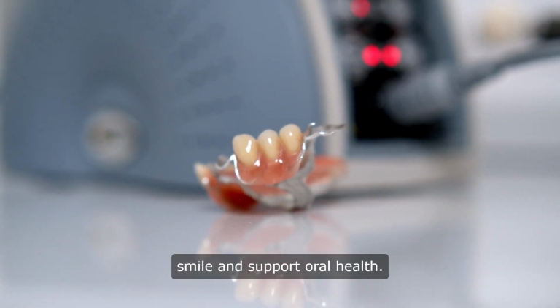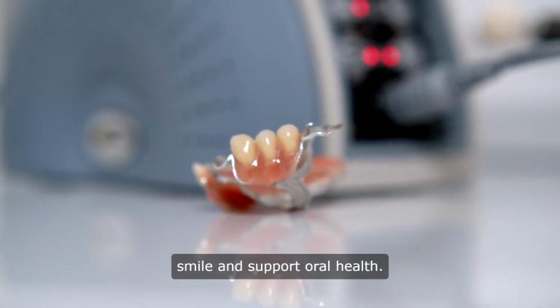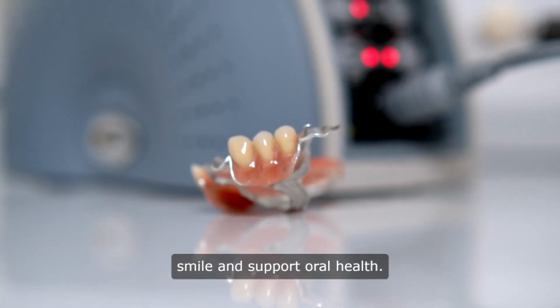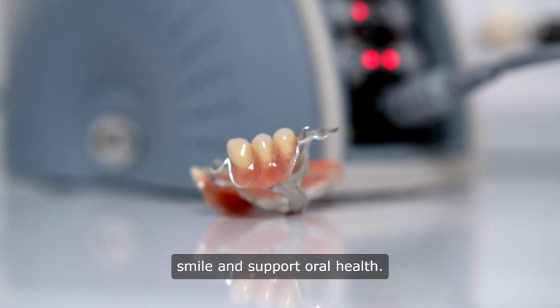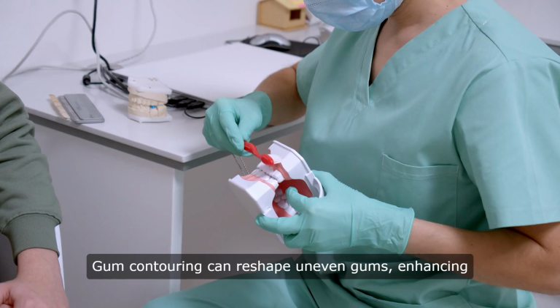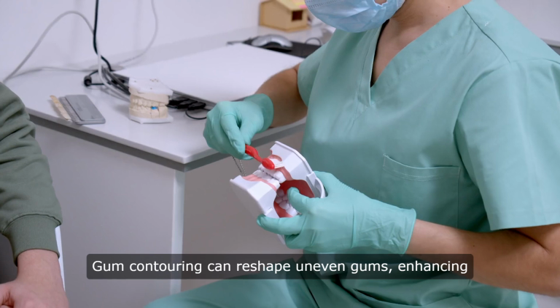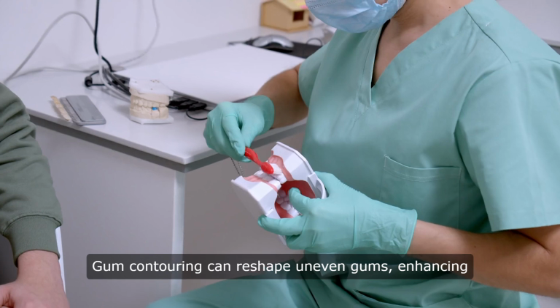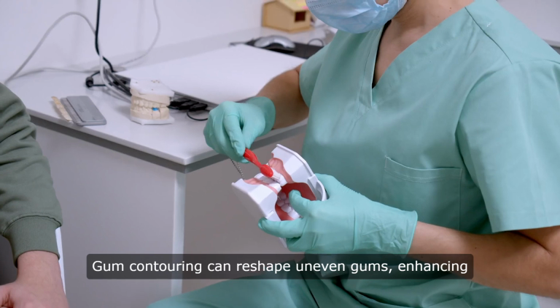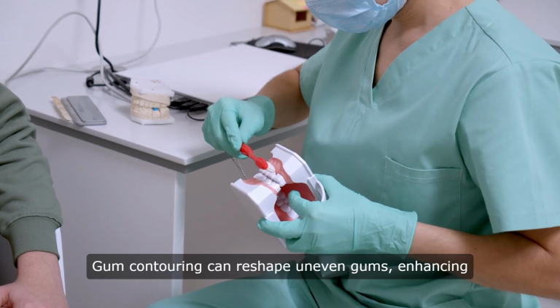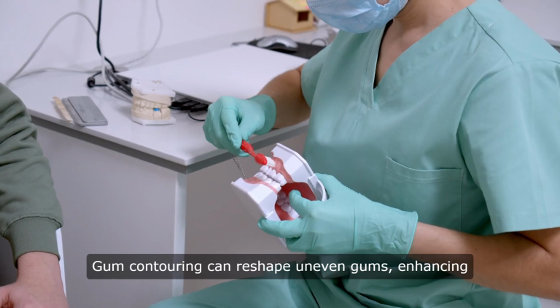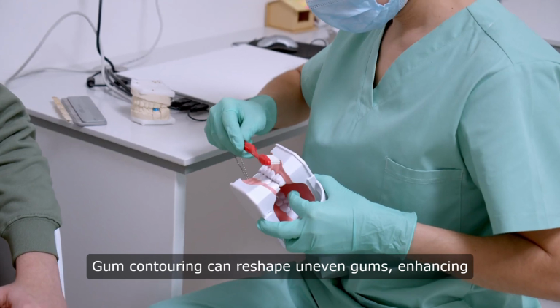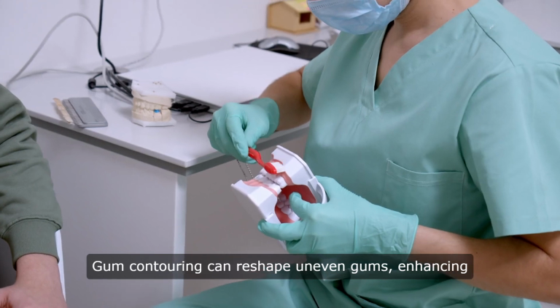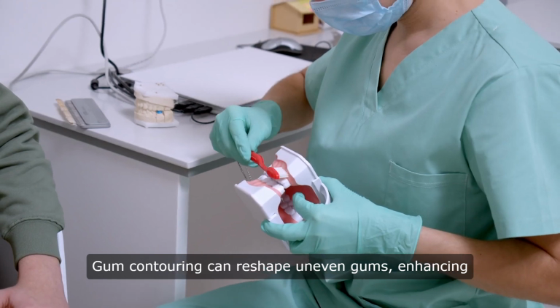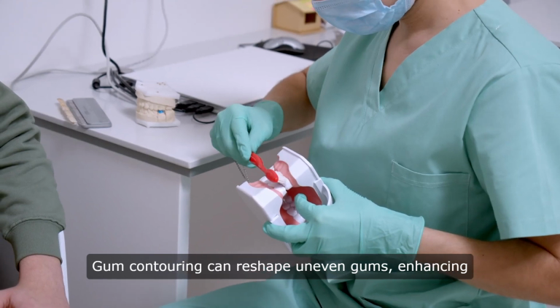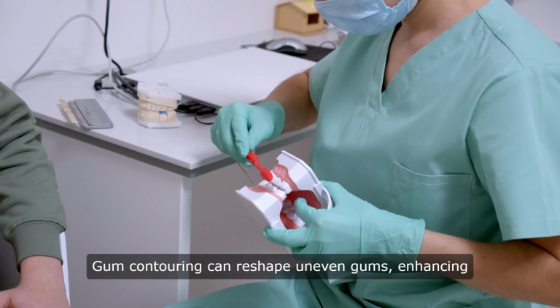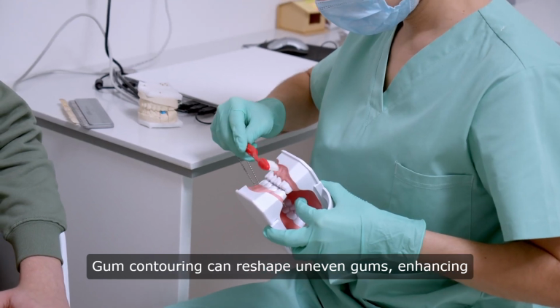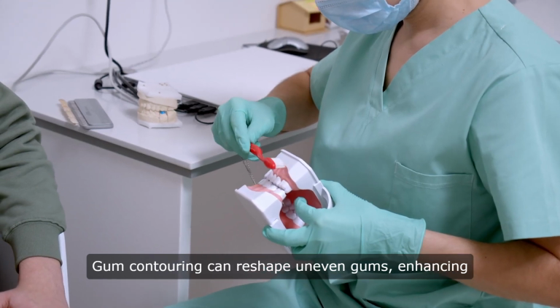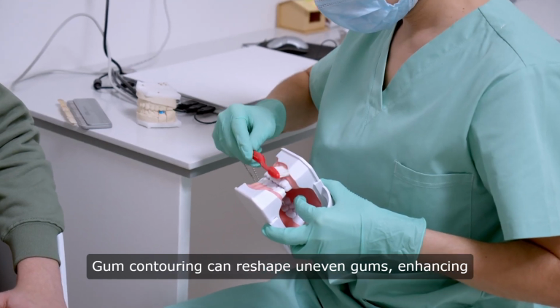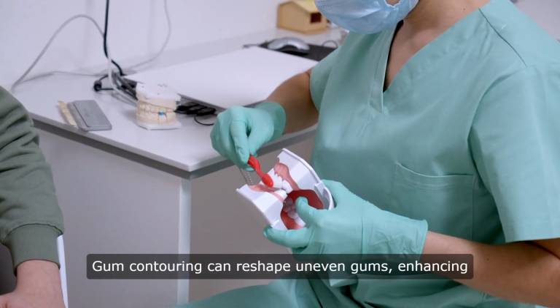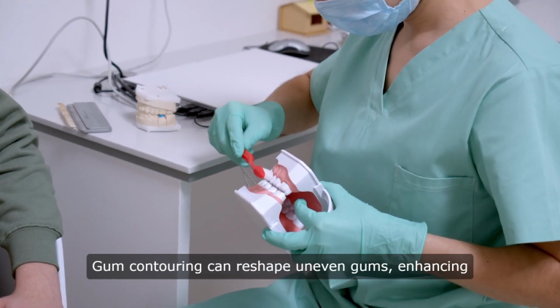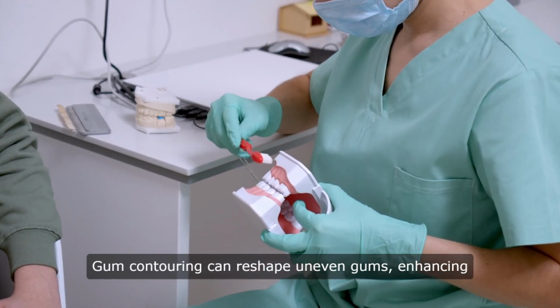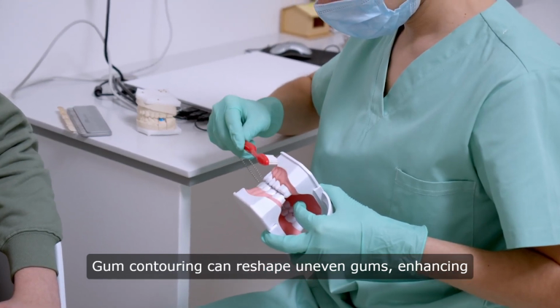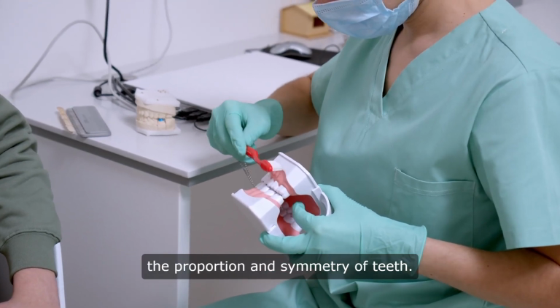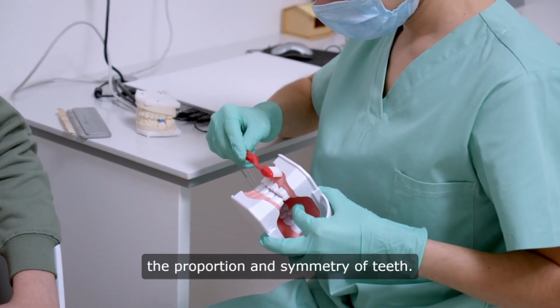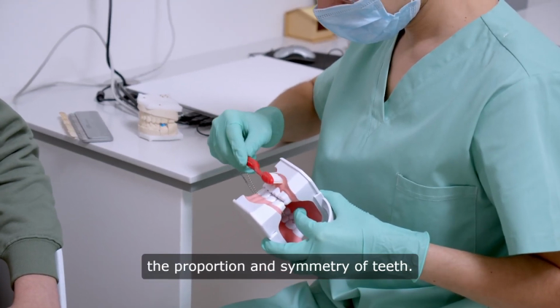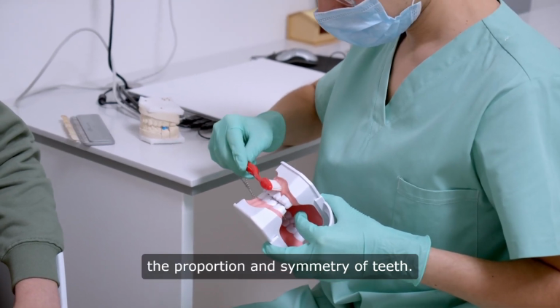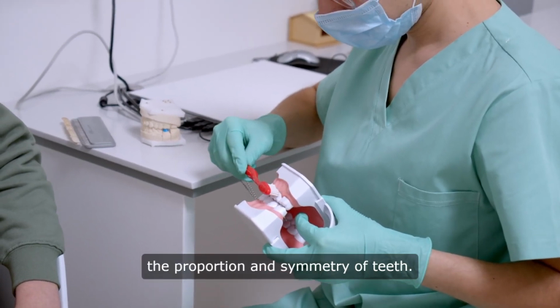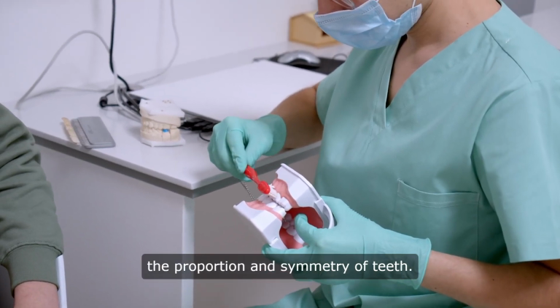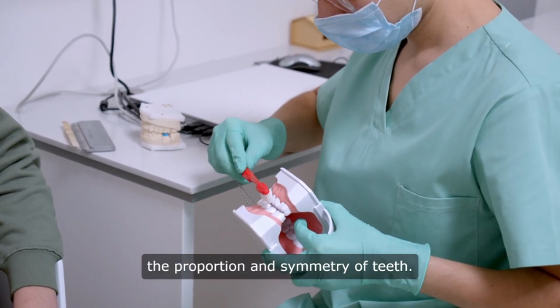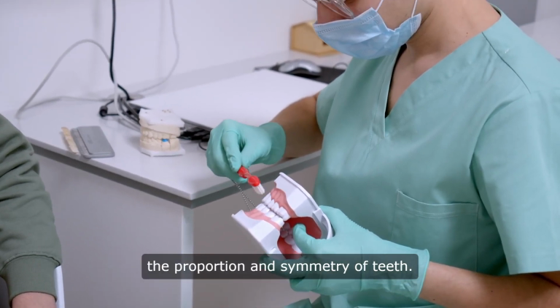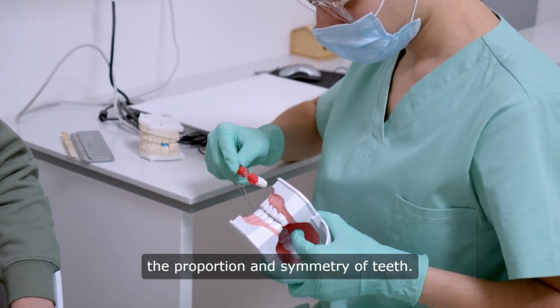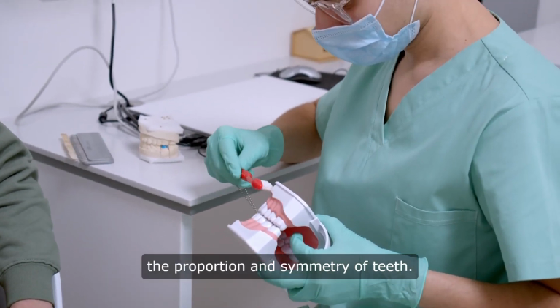Gum contouring can reshape uneven gums, enhancing the proportion and symmetry of teeth.